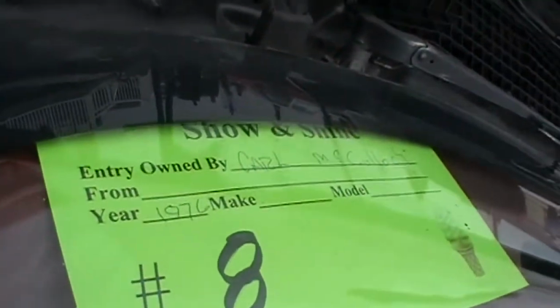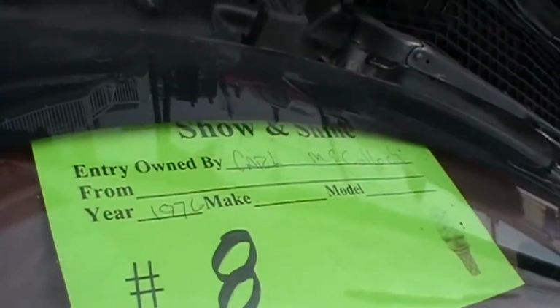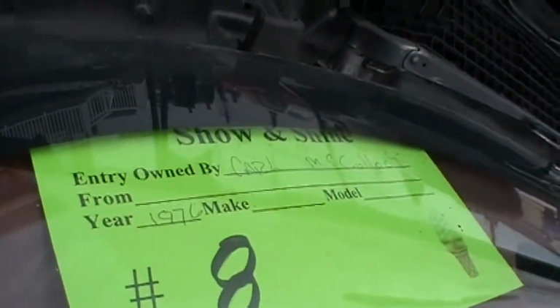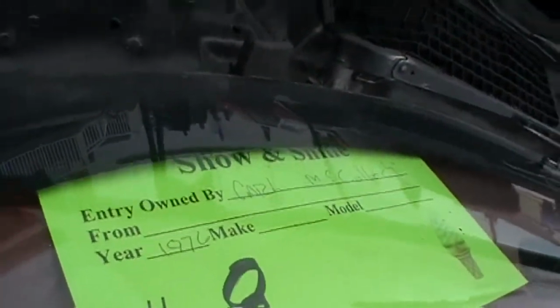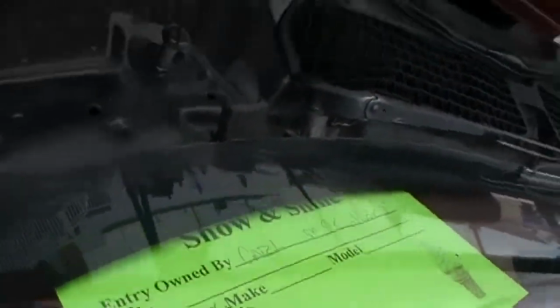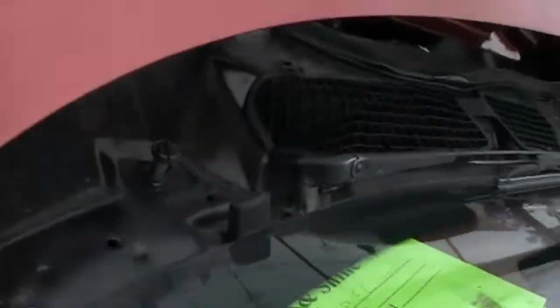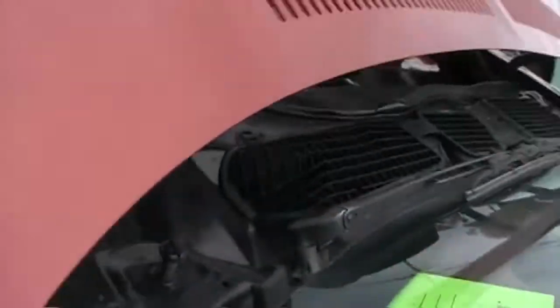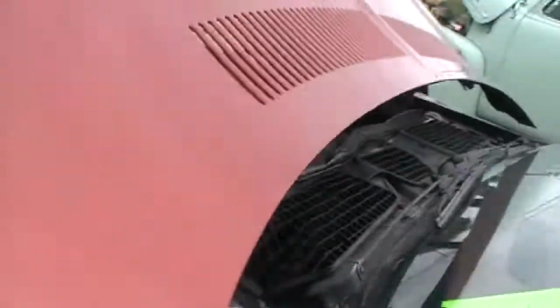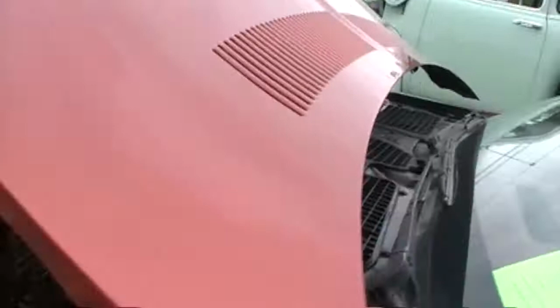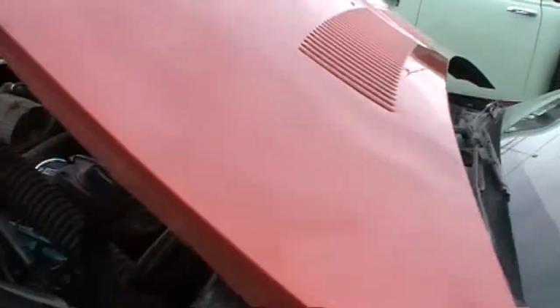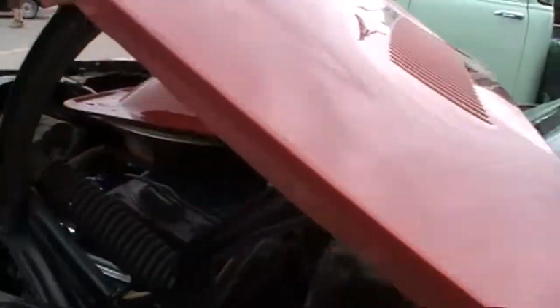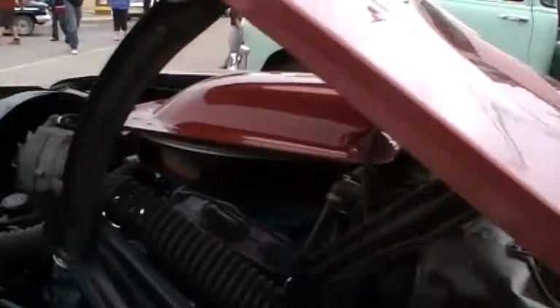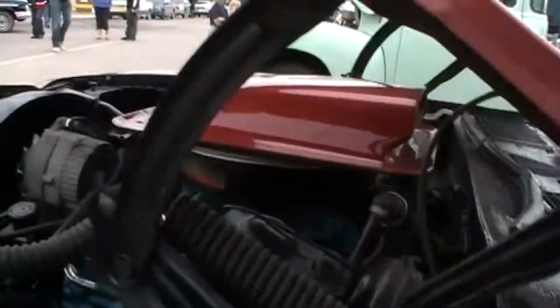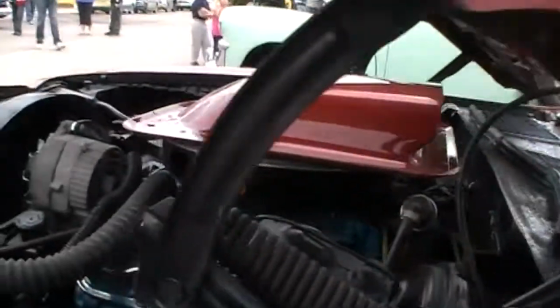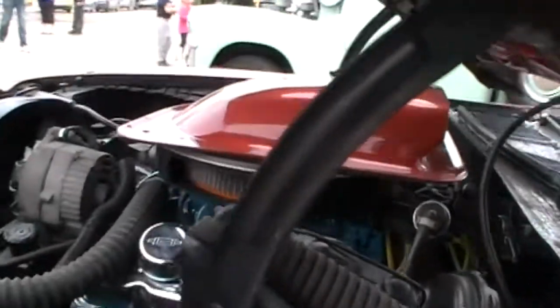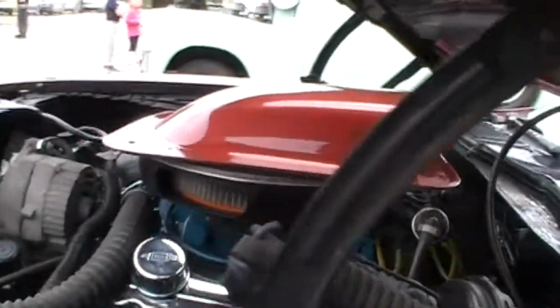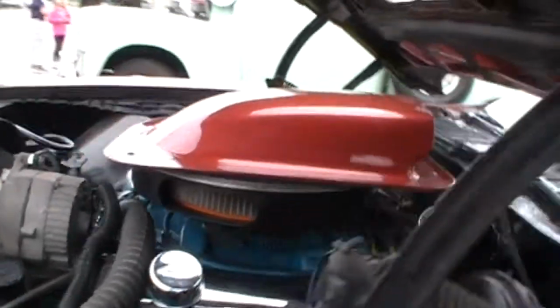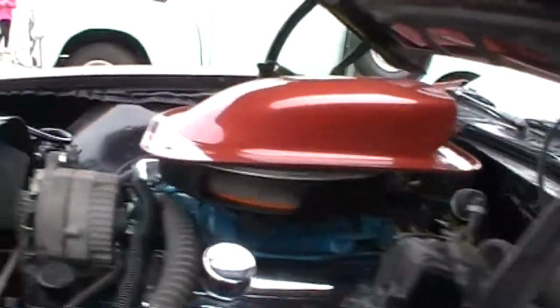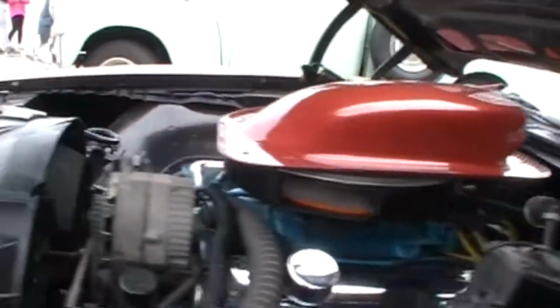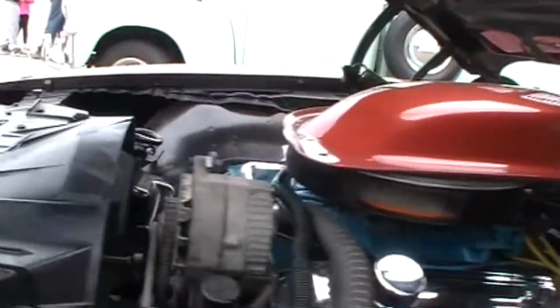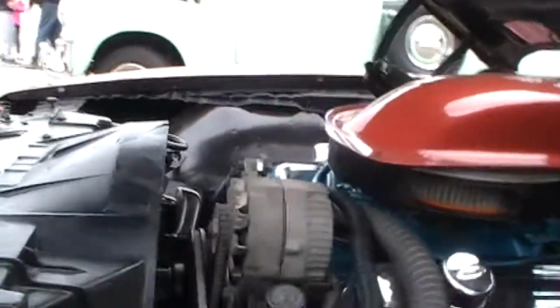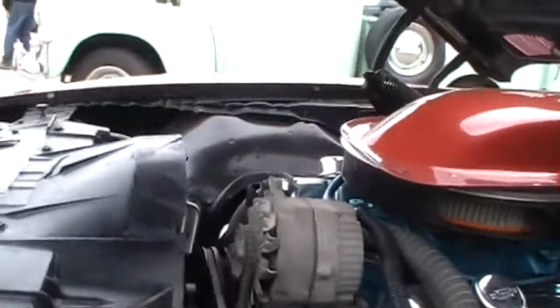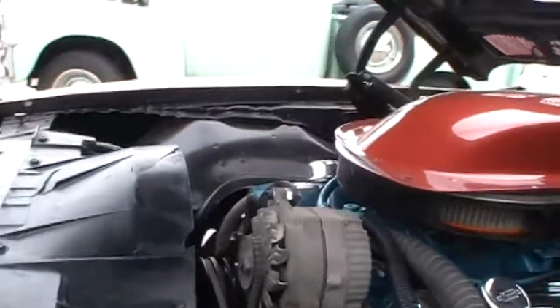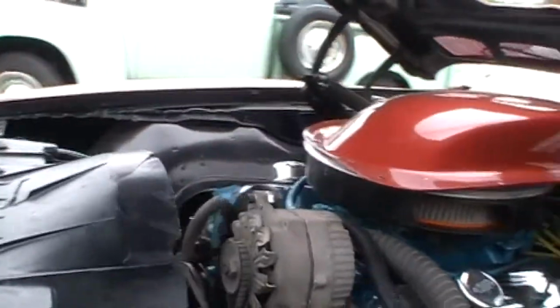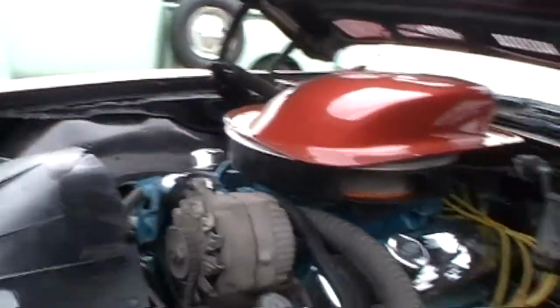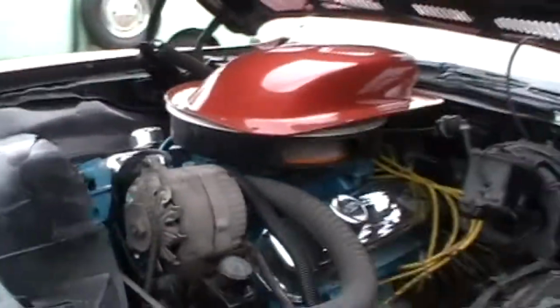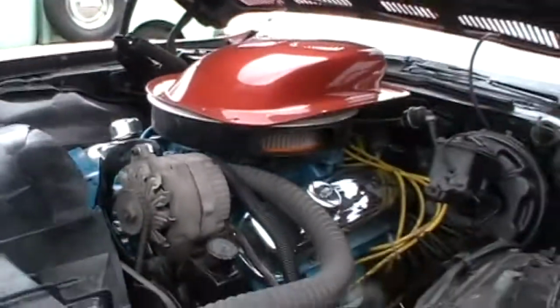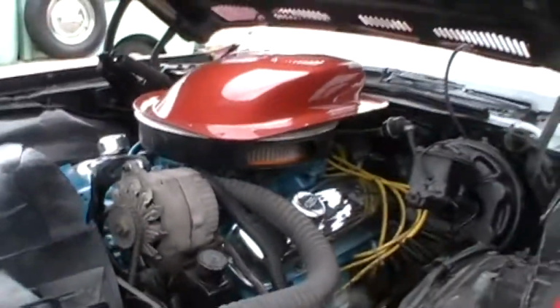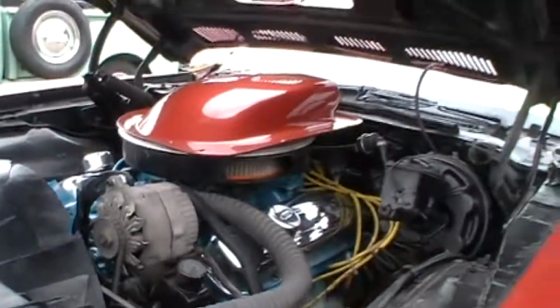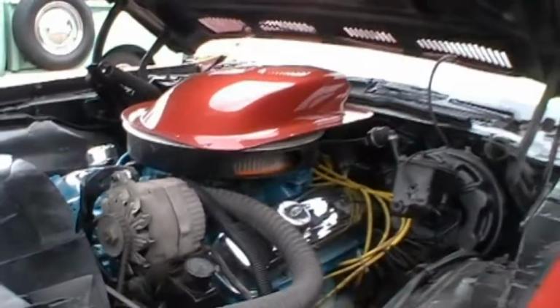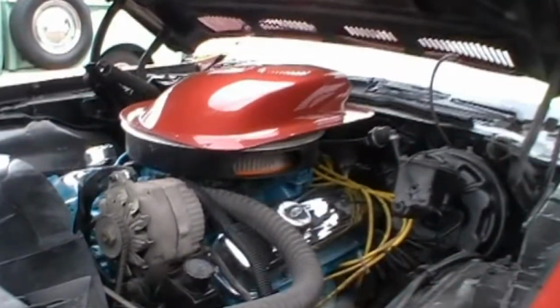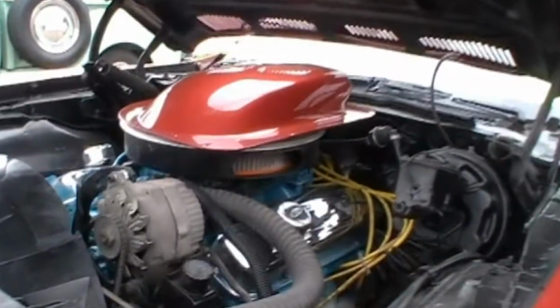Seventy-six. My brother had a seventy-seven Firebird.